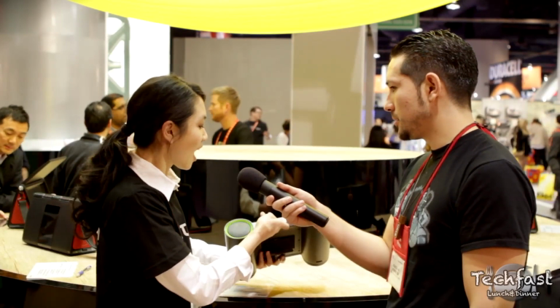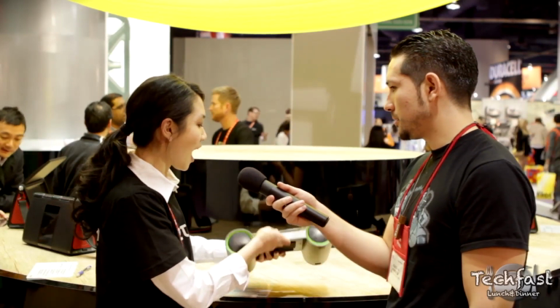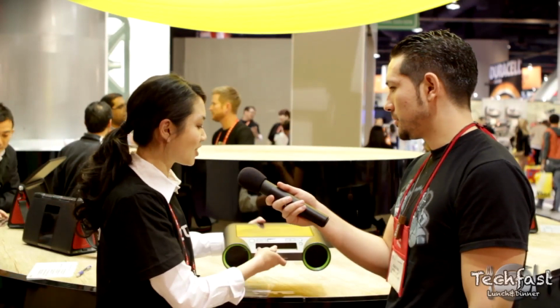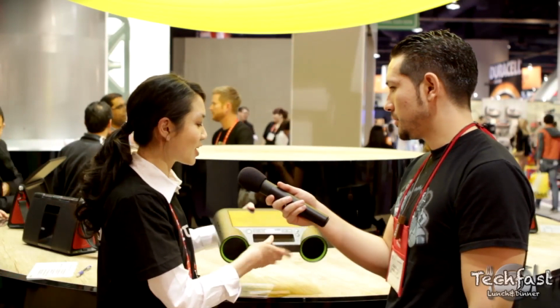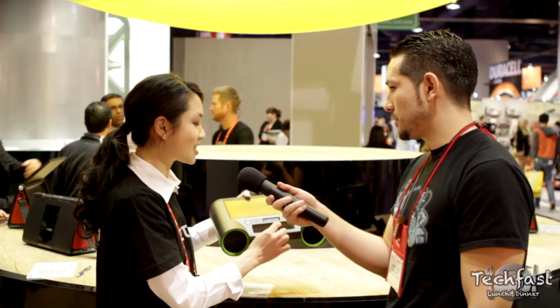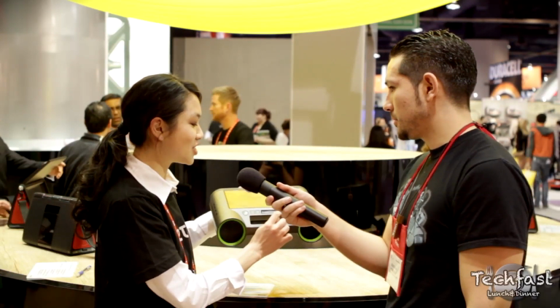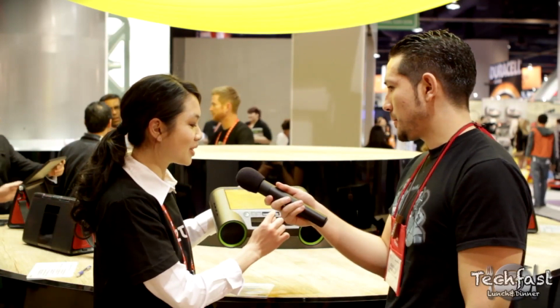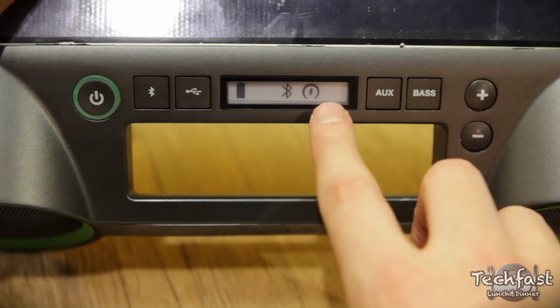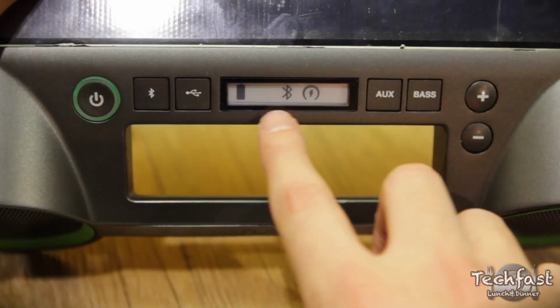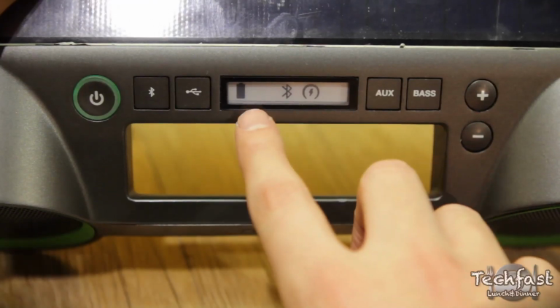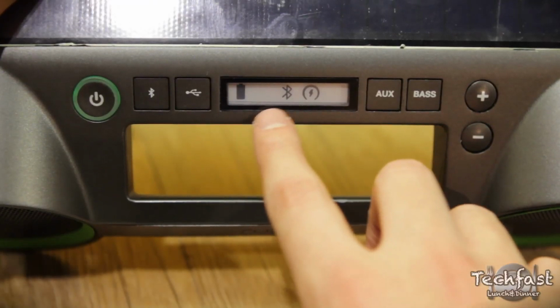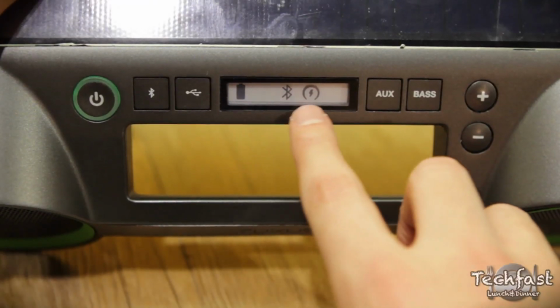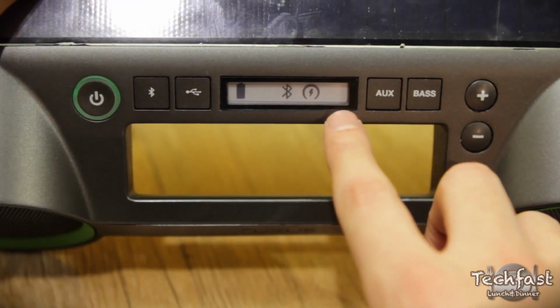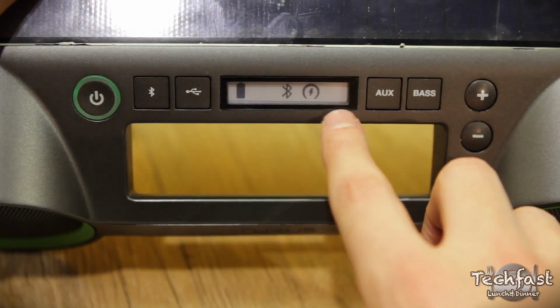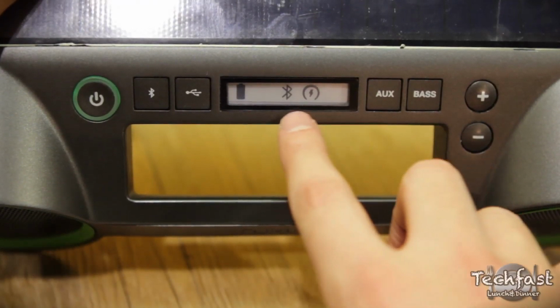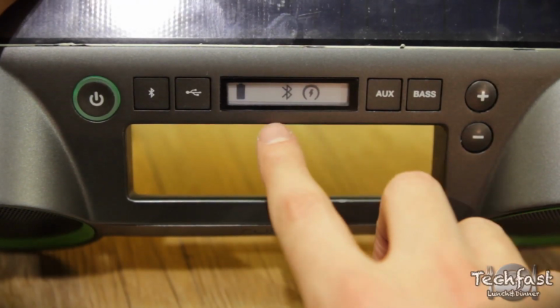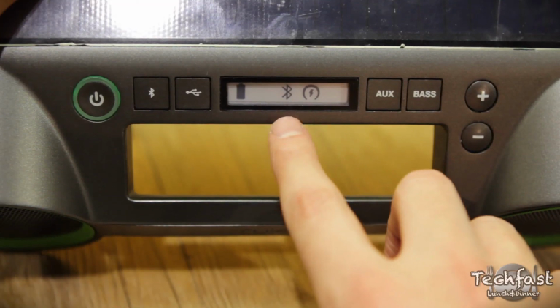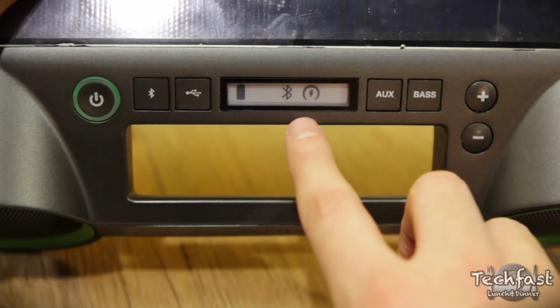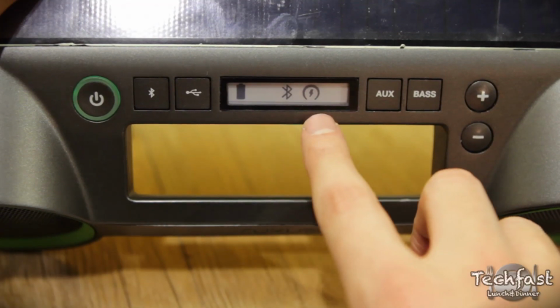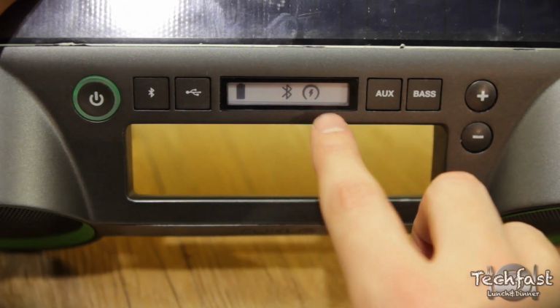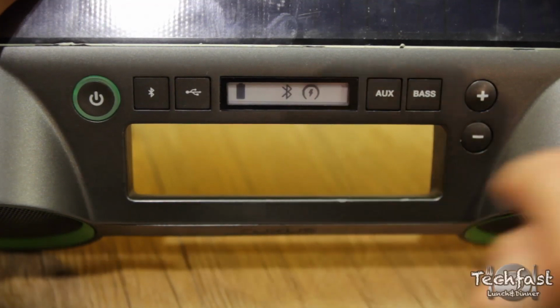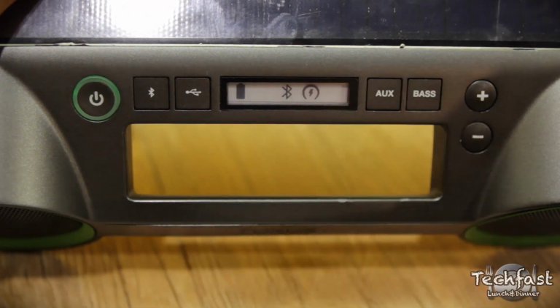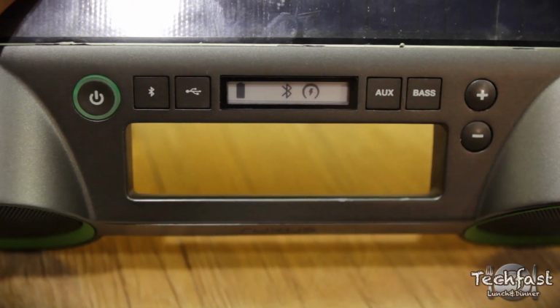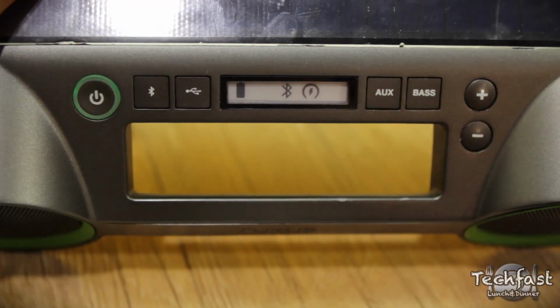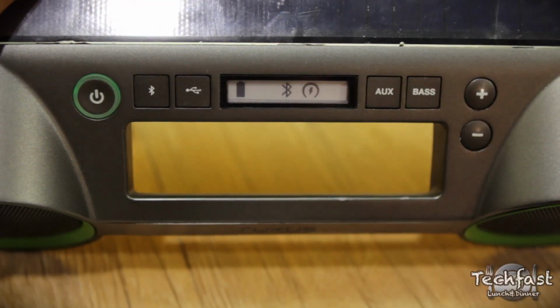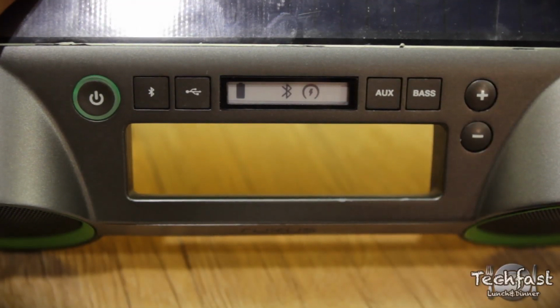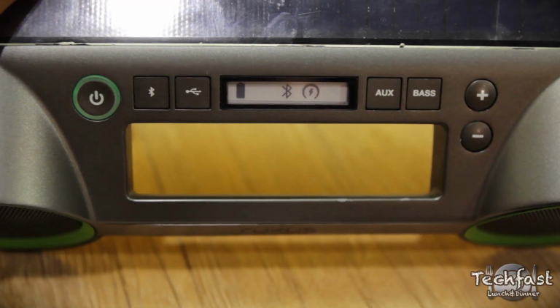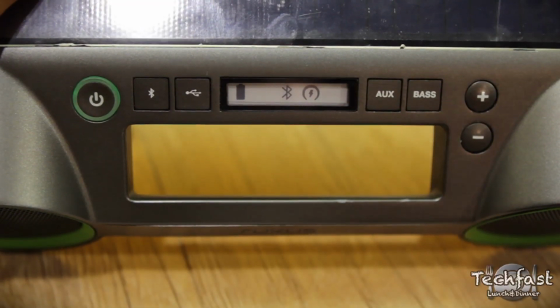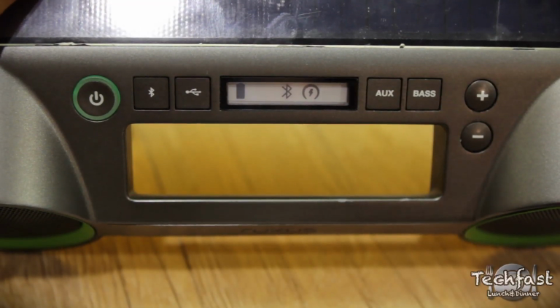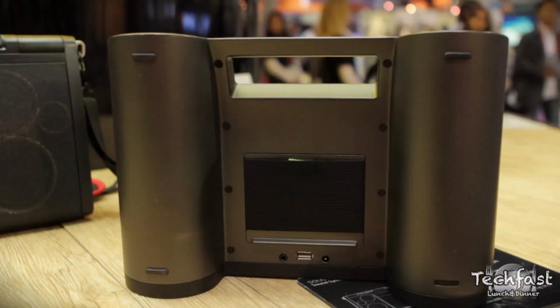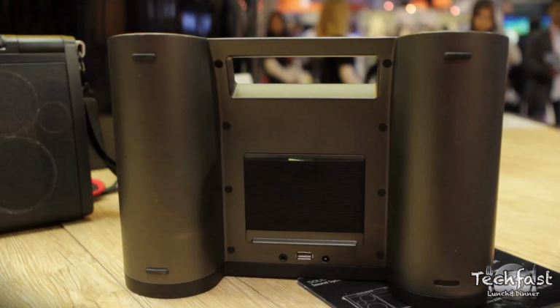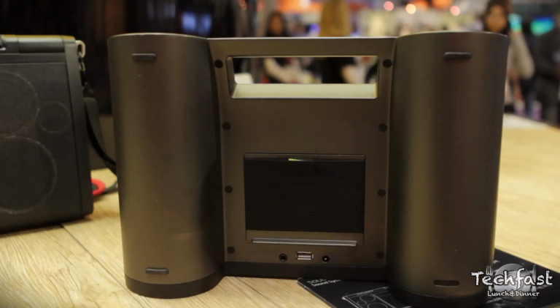Additionally, there is the new e-ink display, so you have great visibility from any angle, even in bright sunshine.